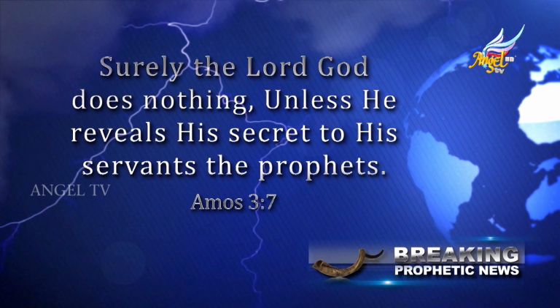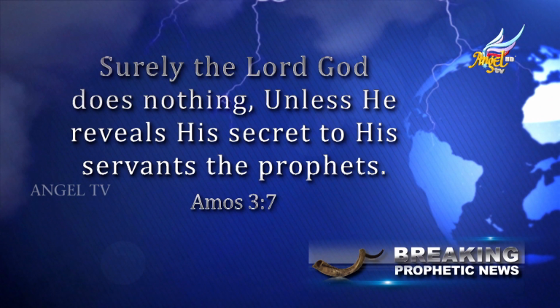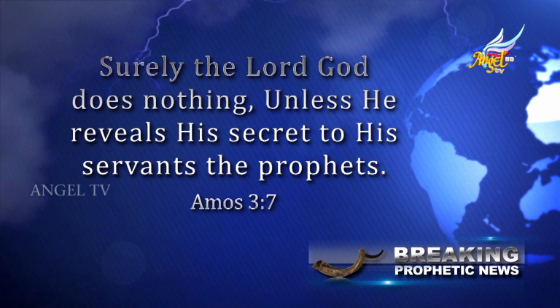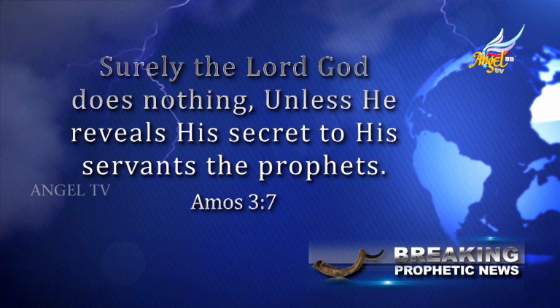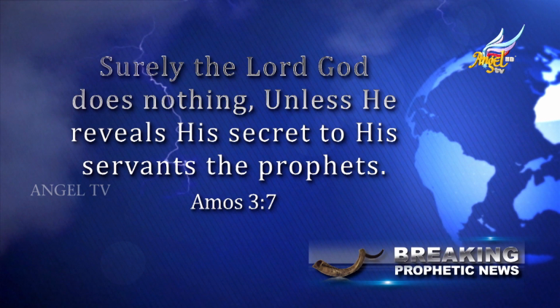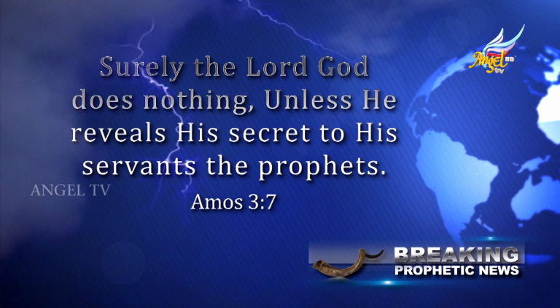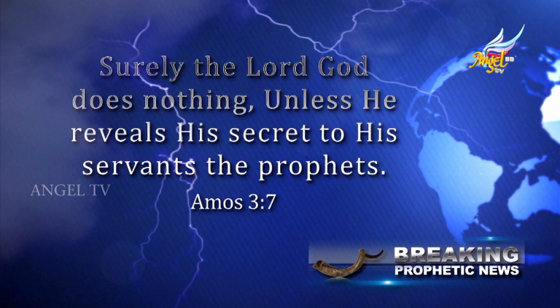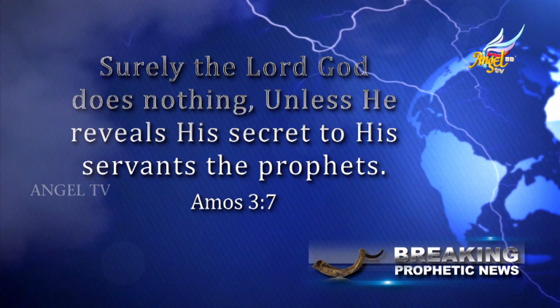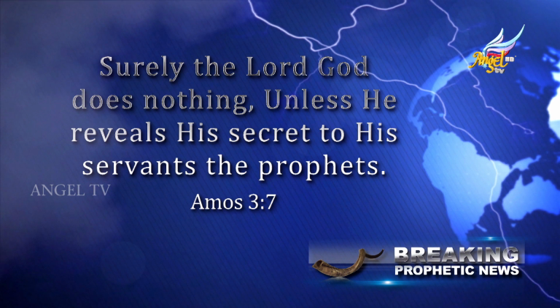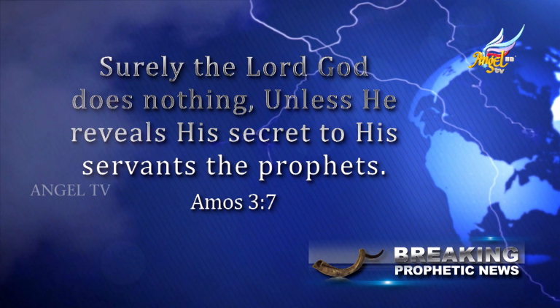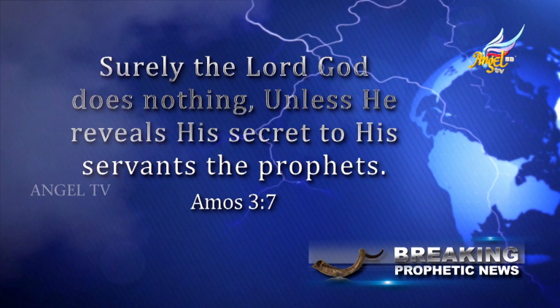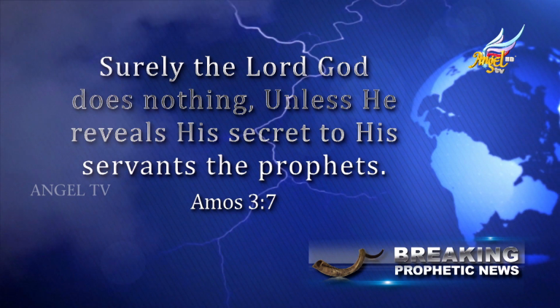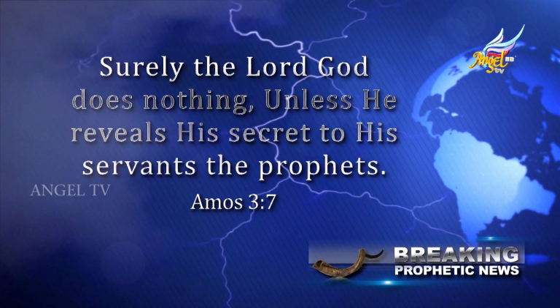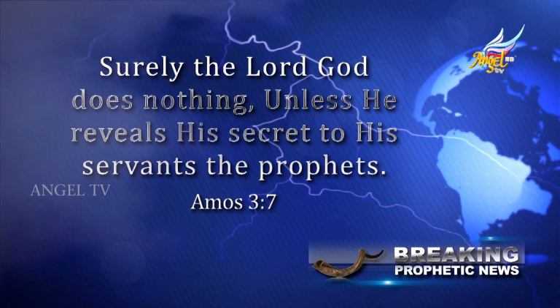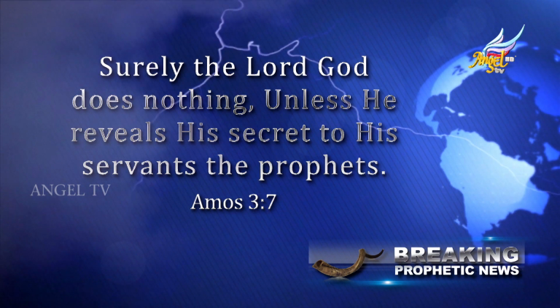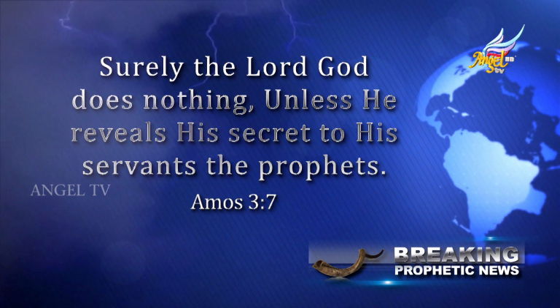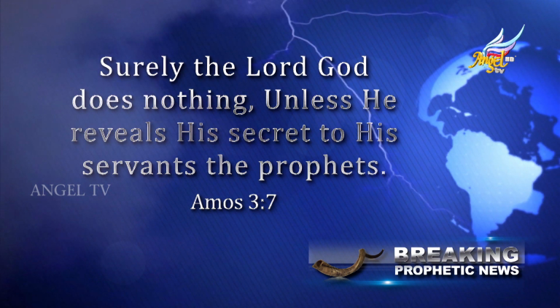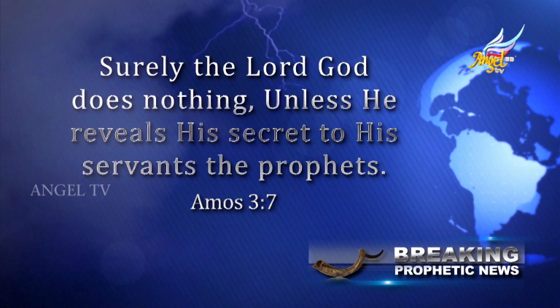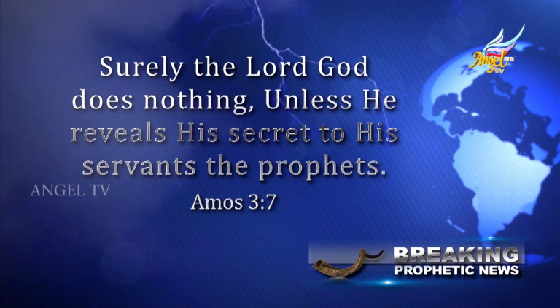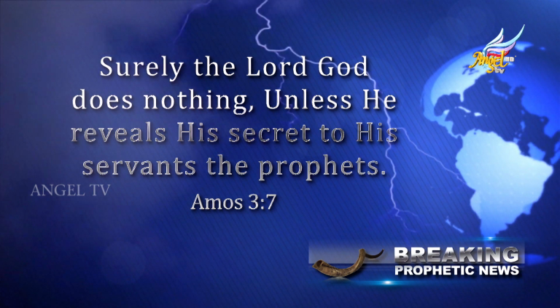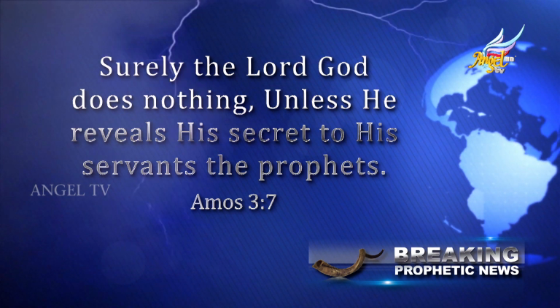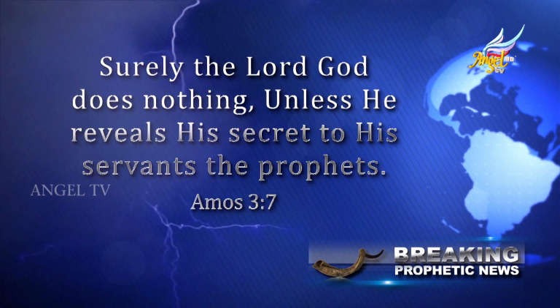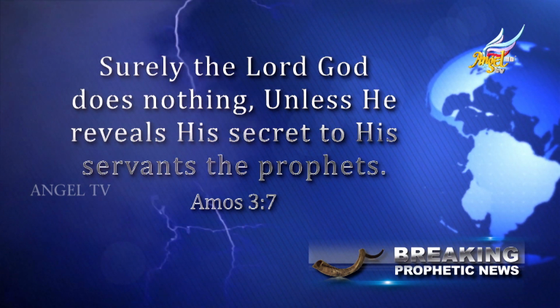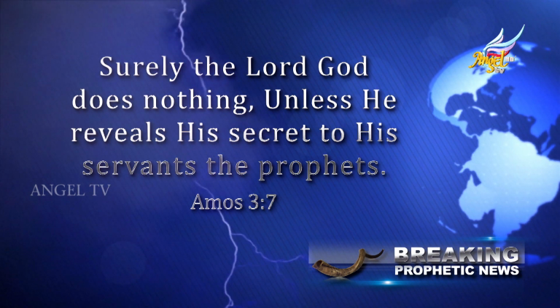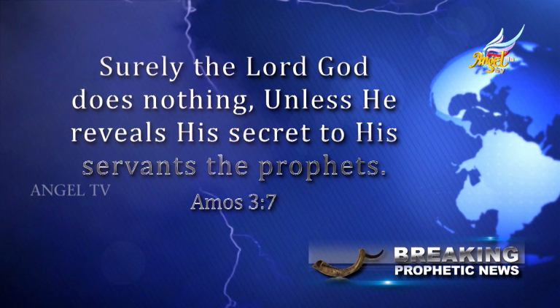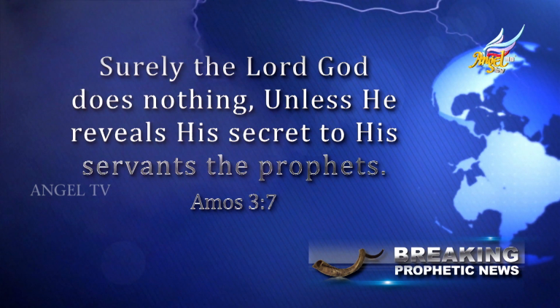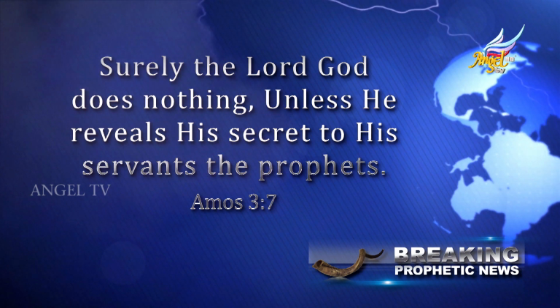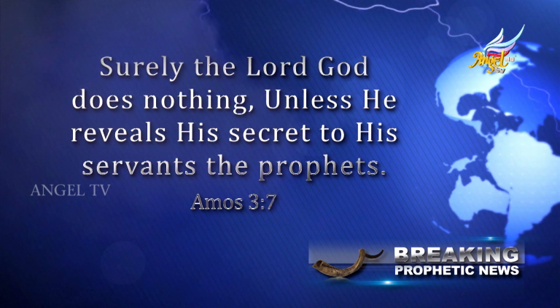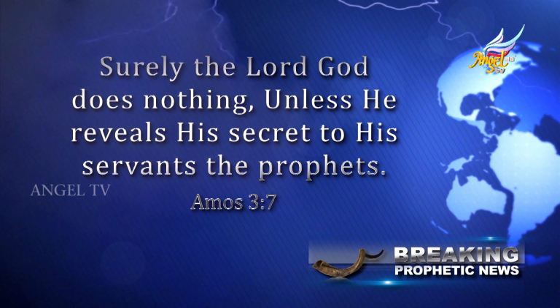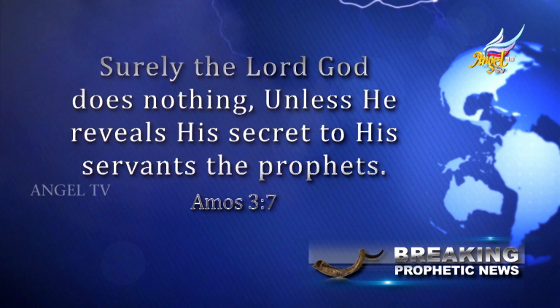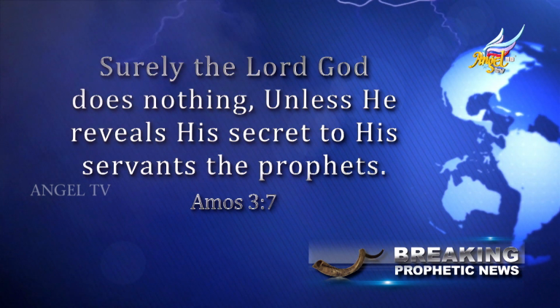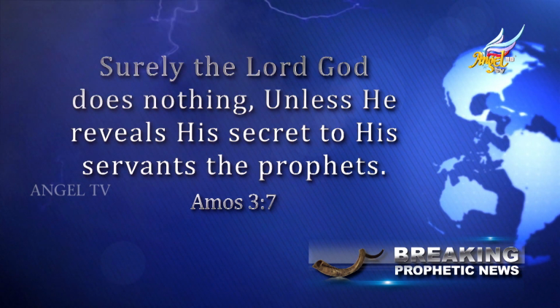Surely, the Lord God does nothing unless He reveals a secret to His servants, the prophets.